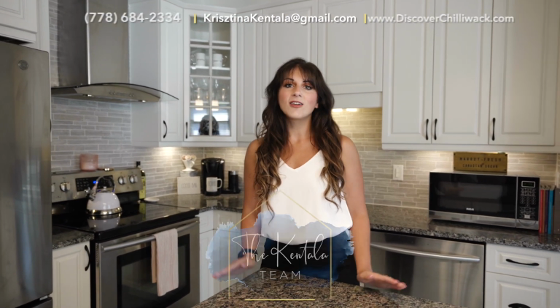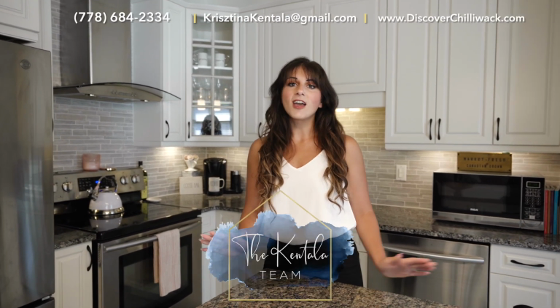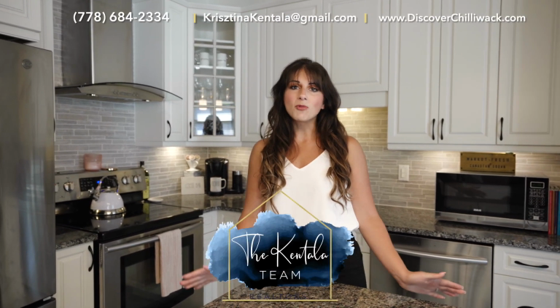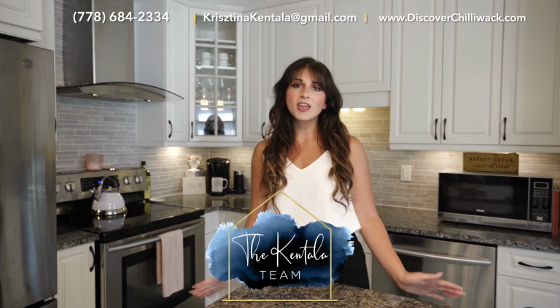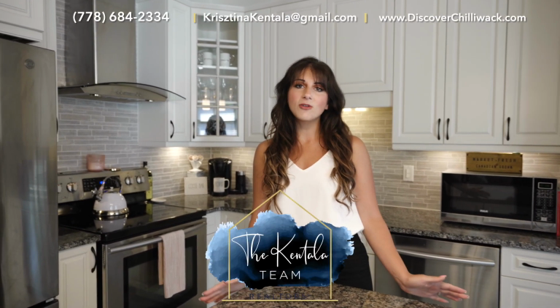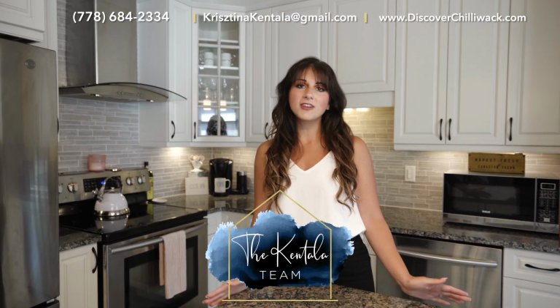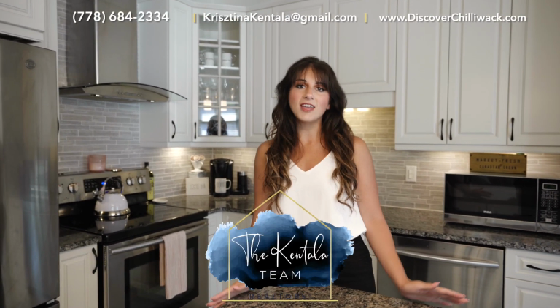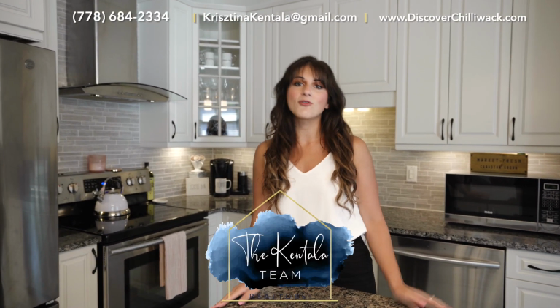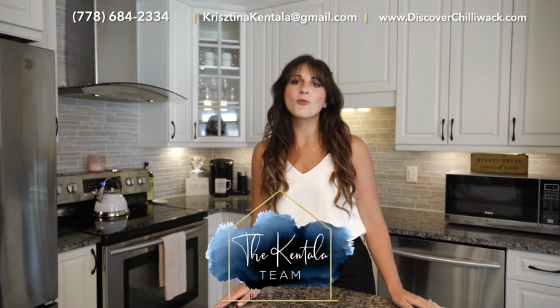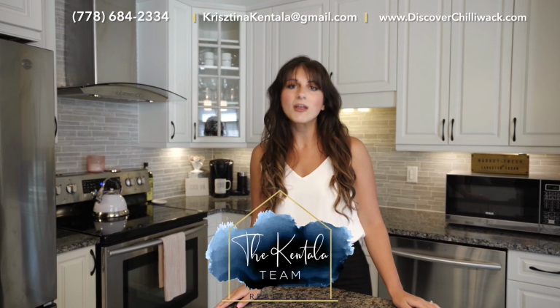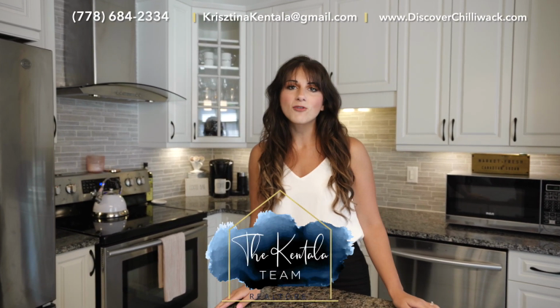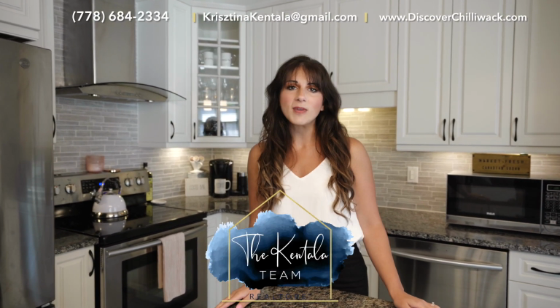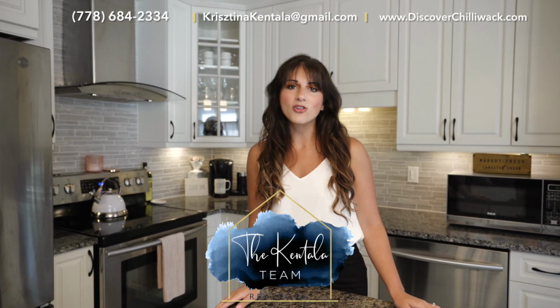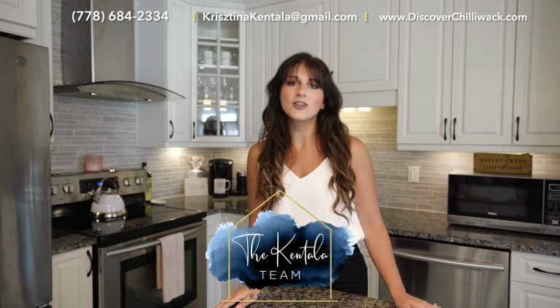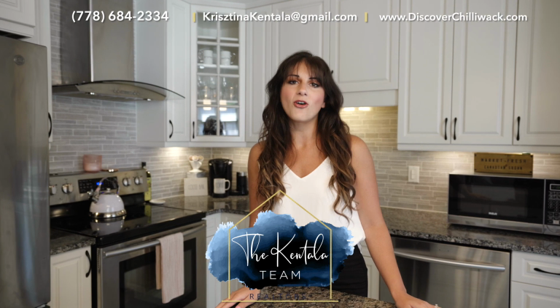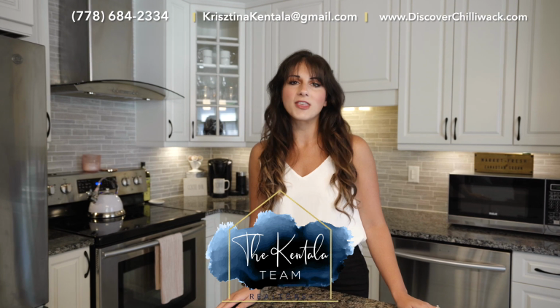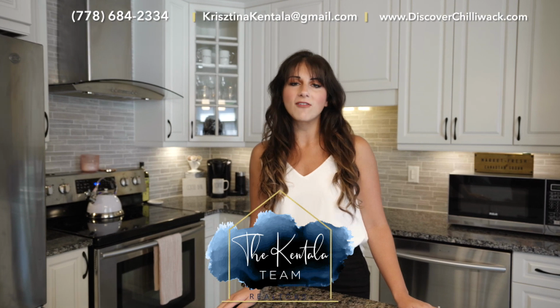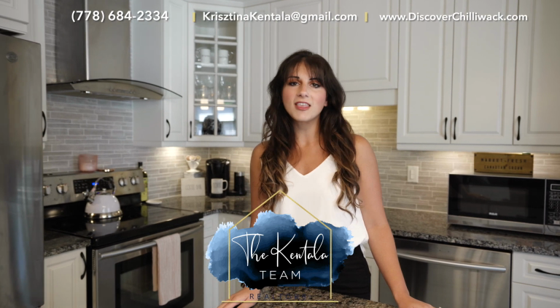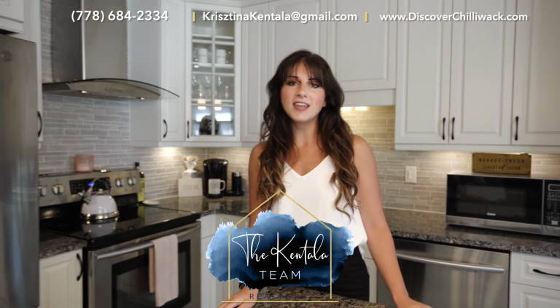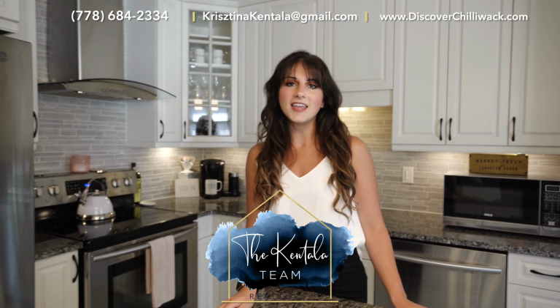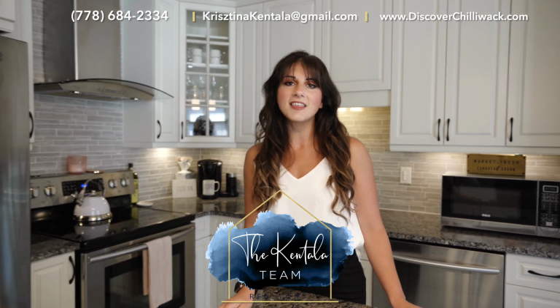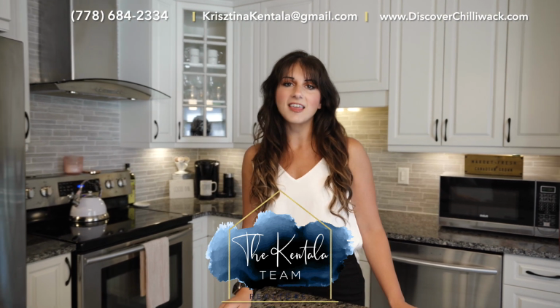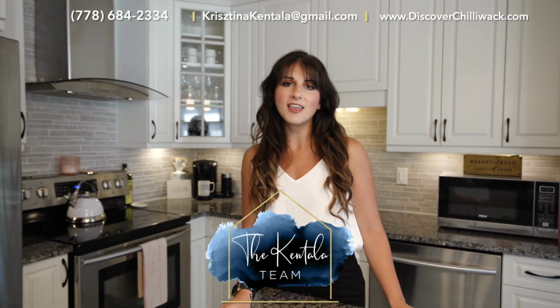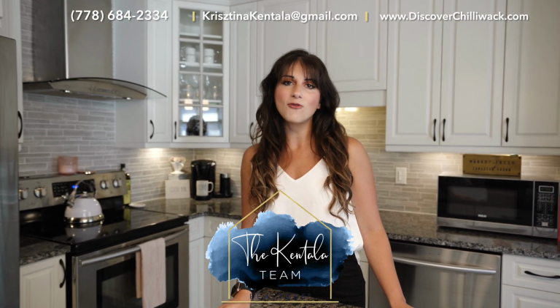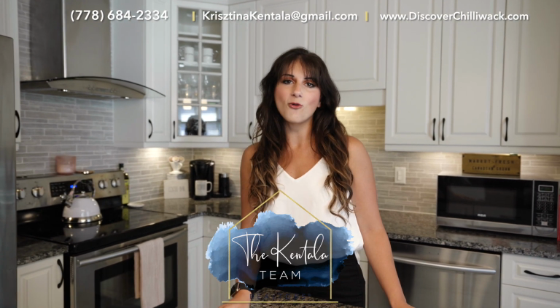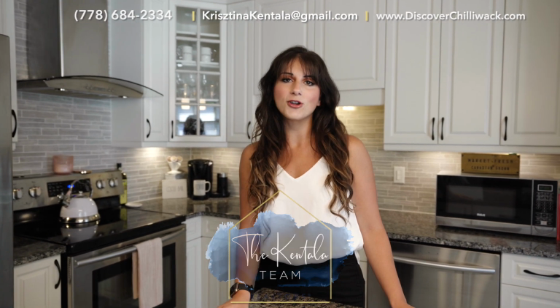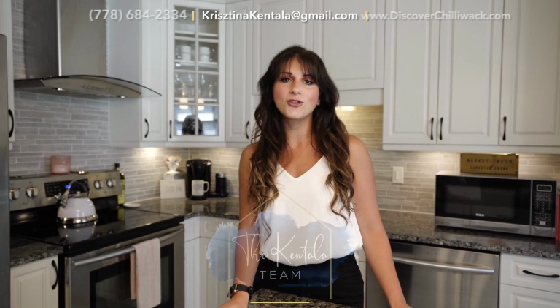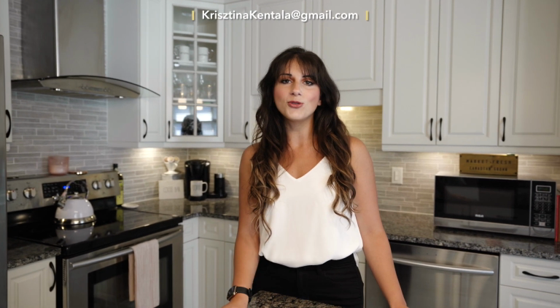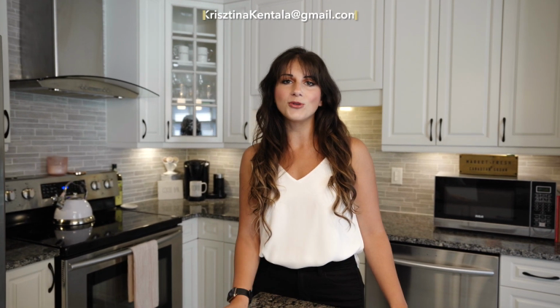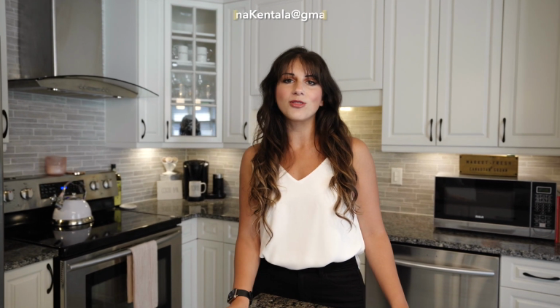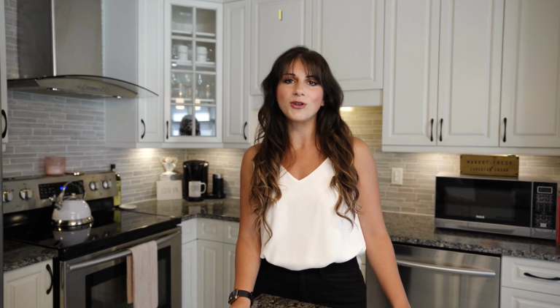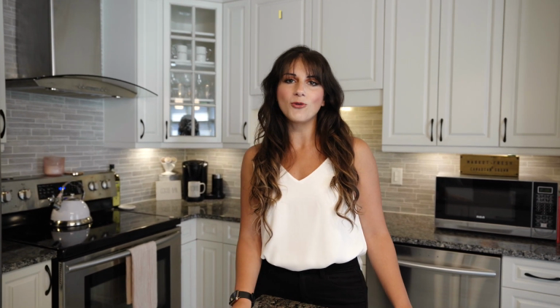Come check it out today. For more information, call 778-684-2334.